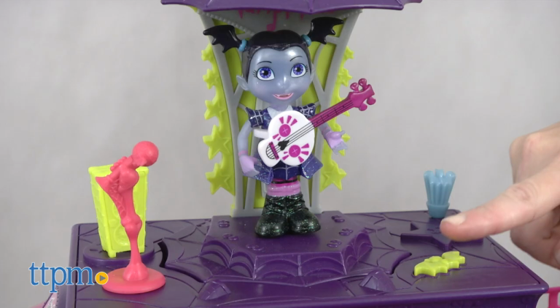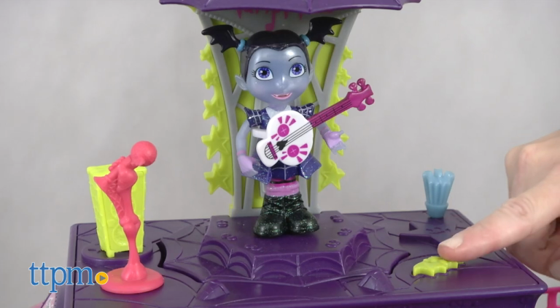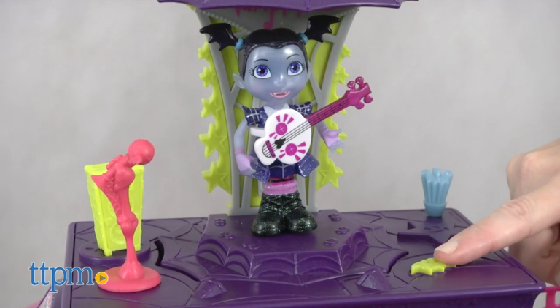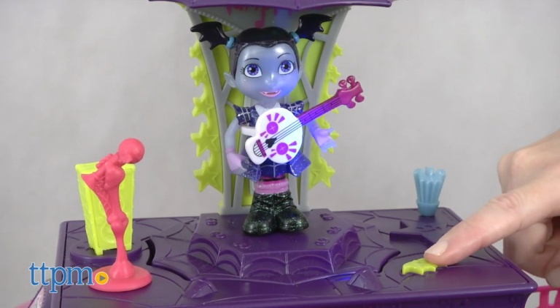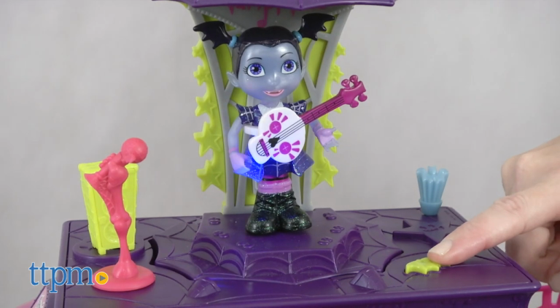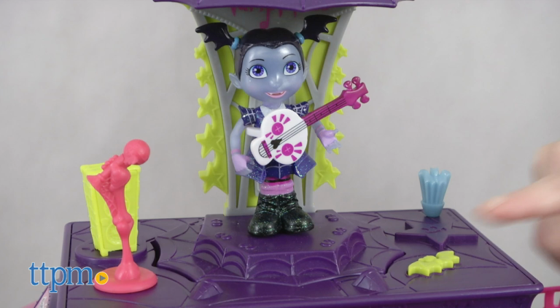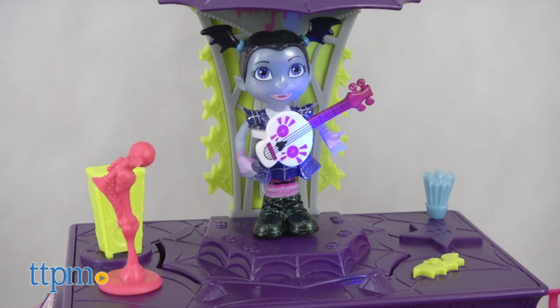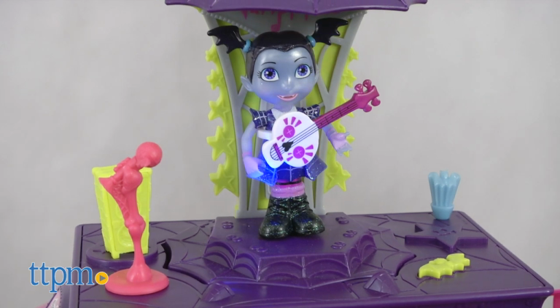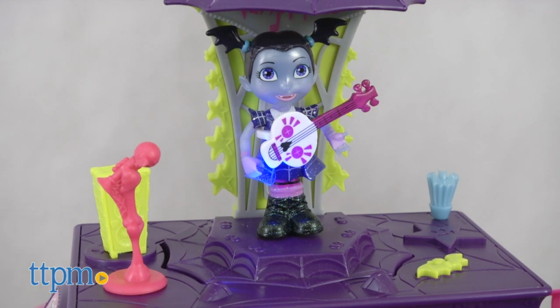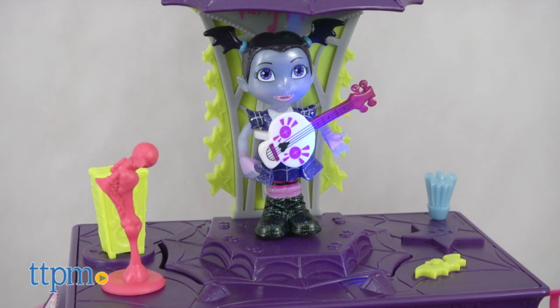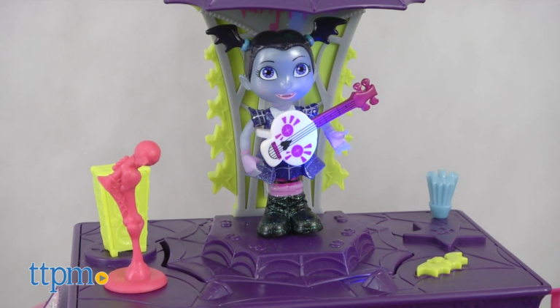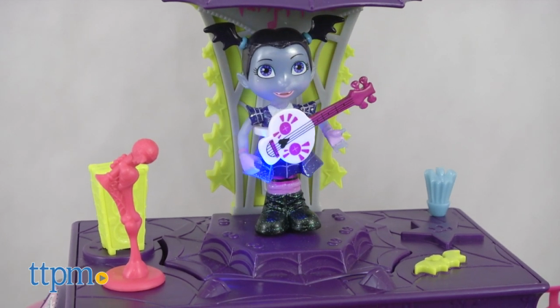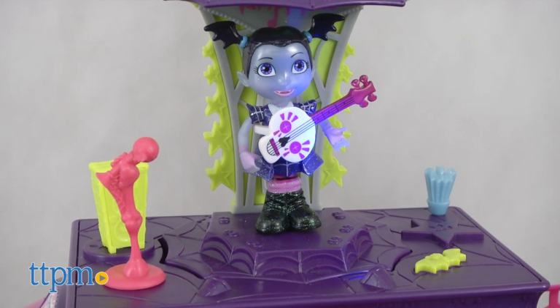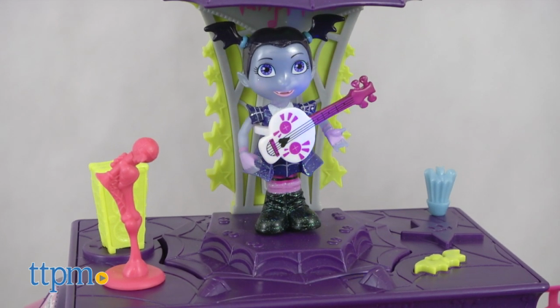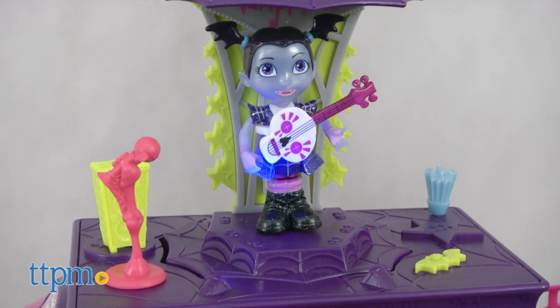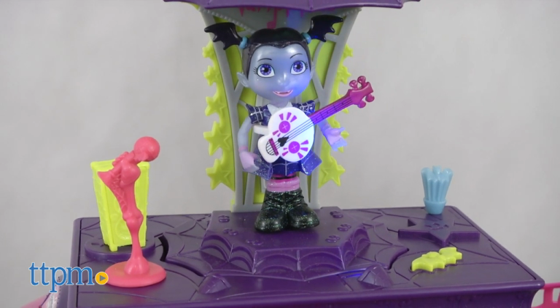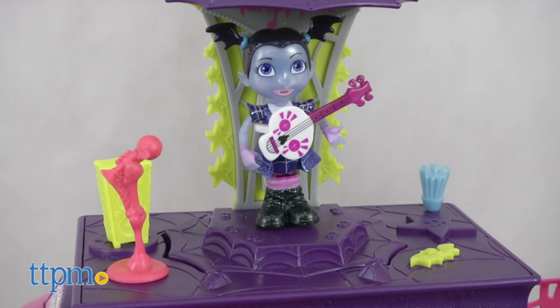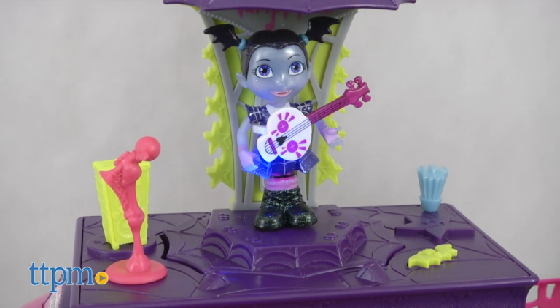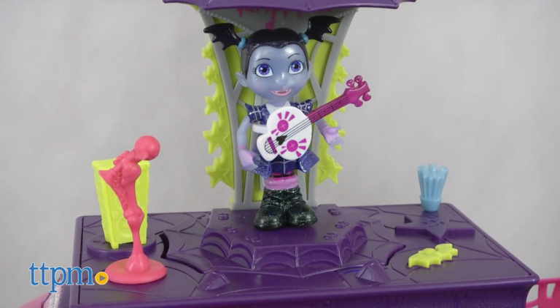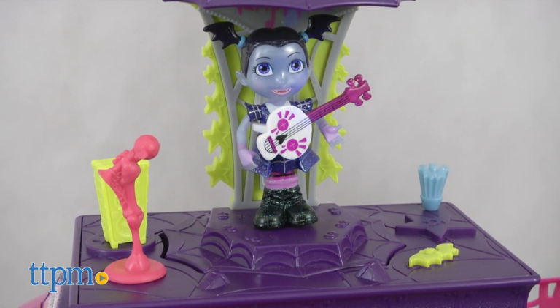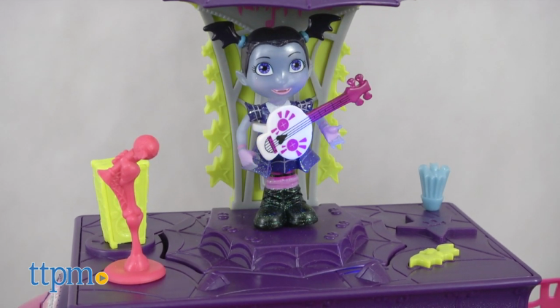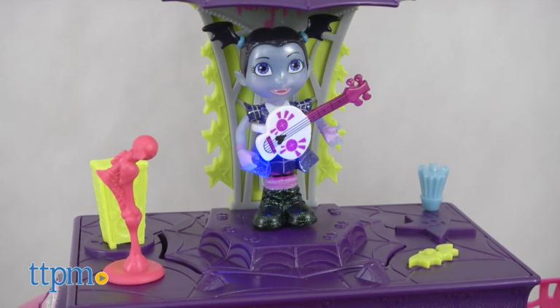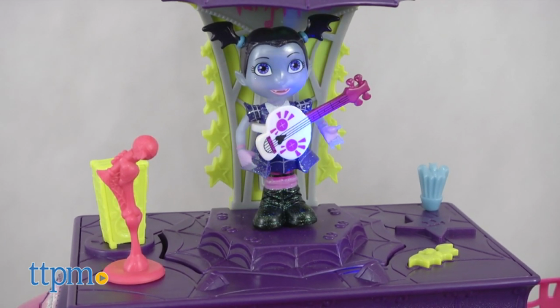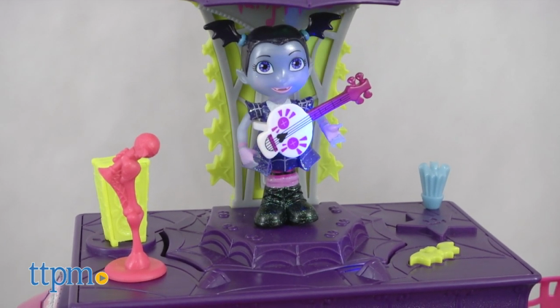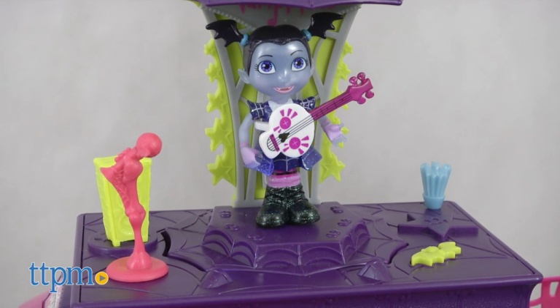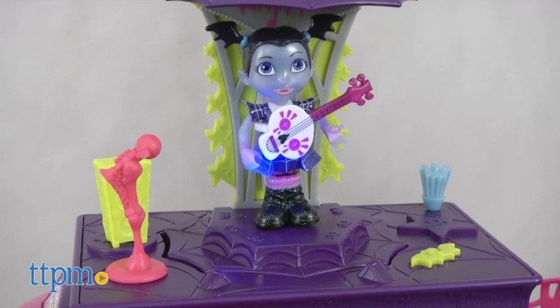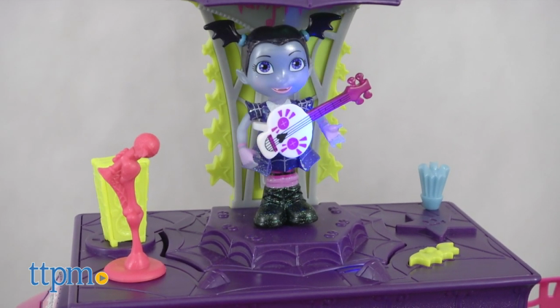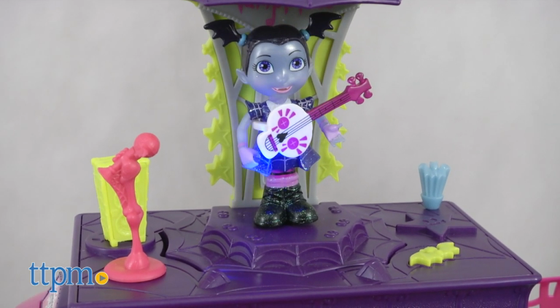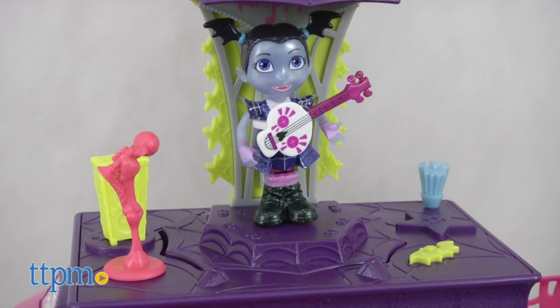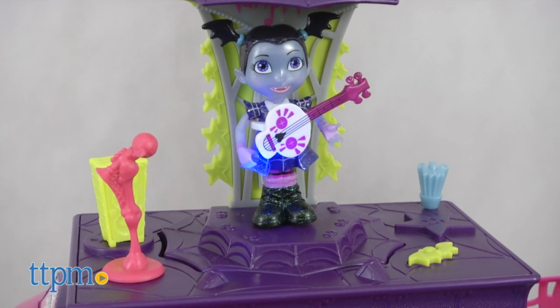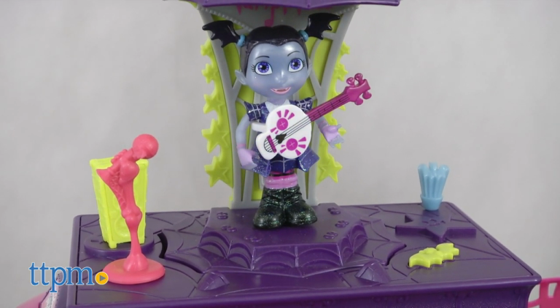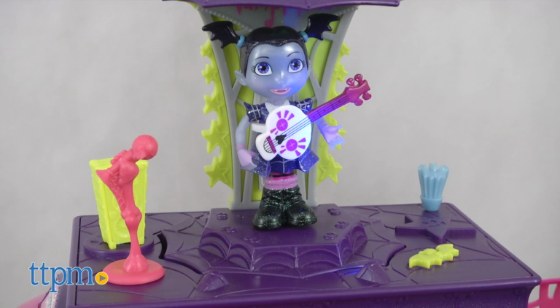The toy includes three AAA batteries for the in-store try me feature, so we recommend replacing them before you play for best results.